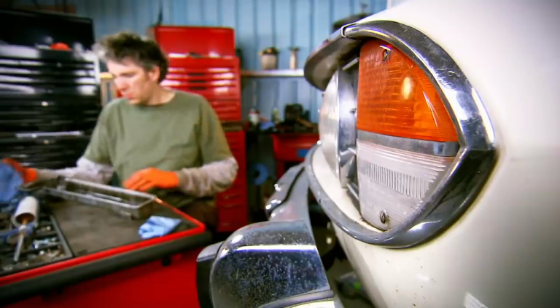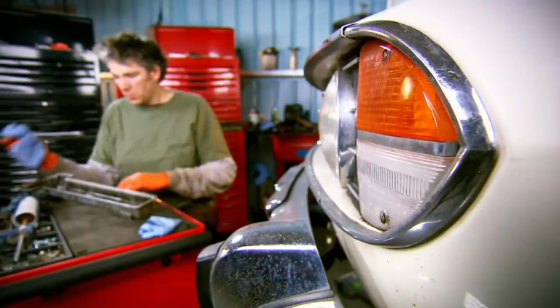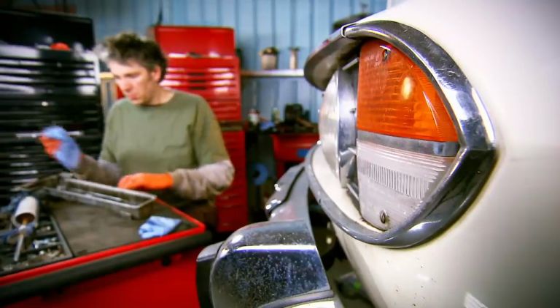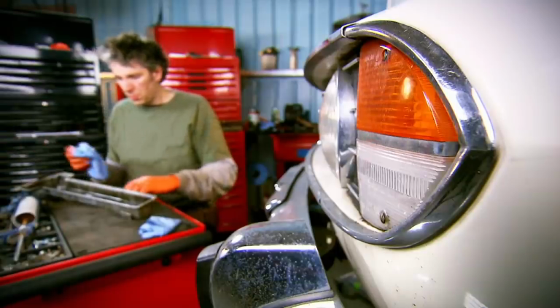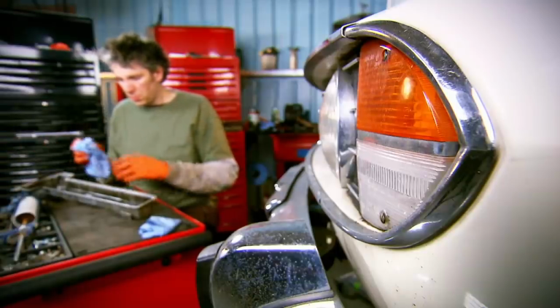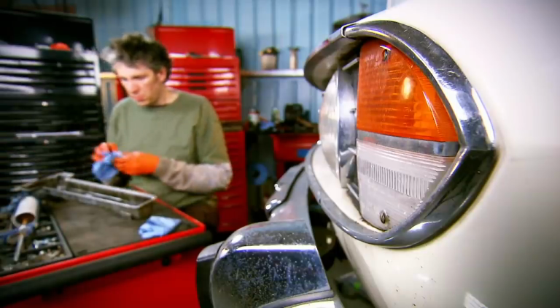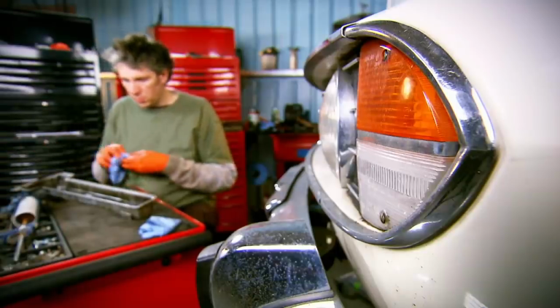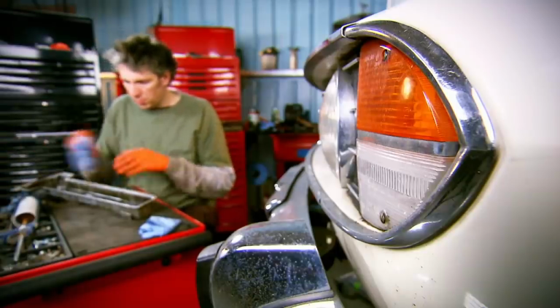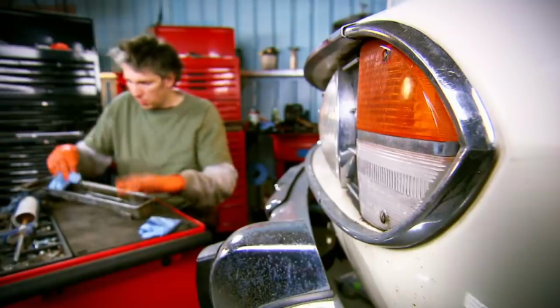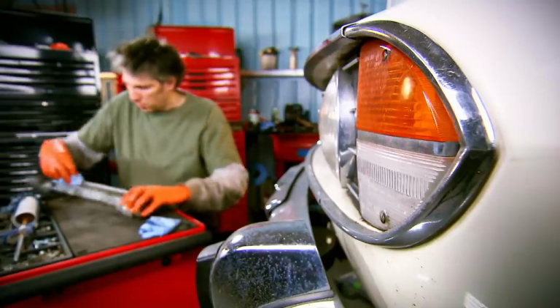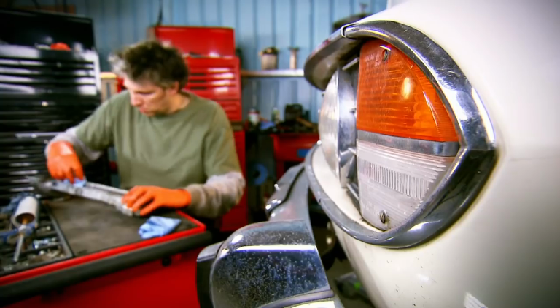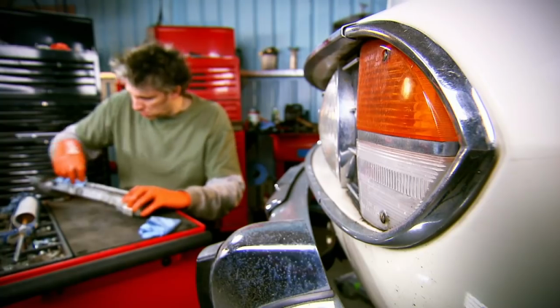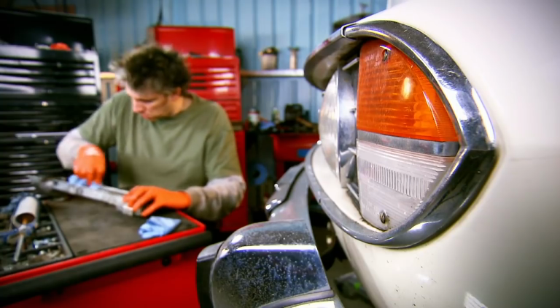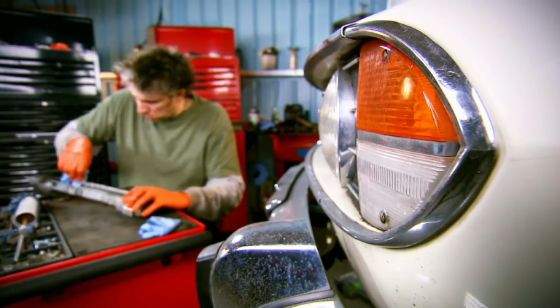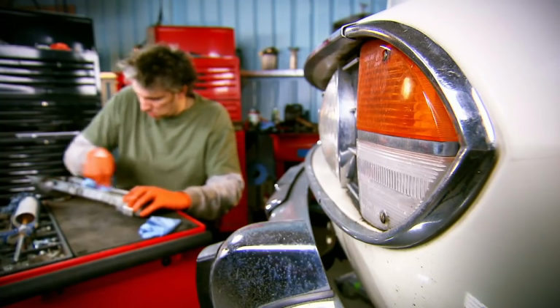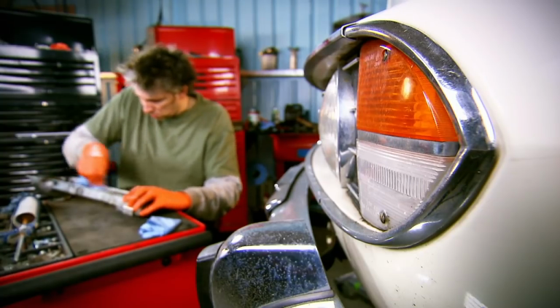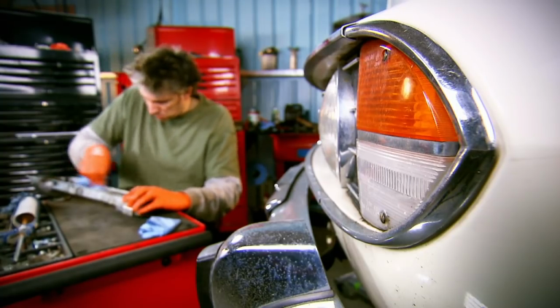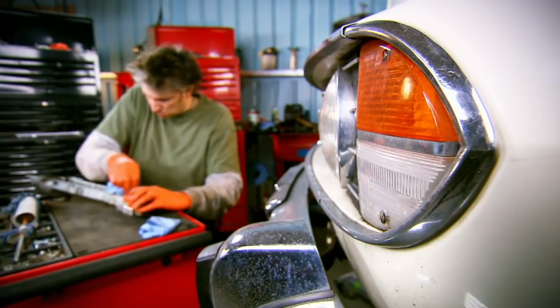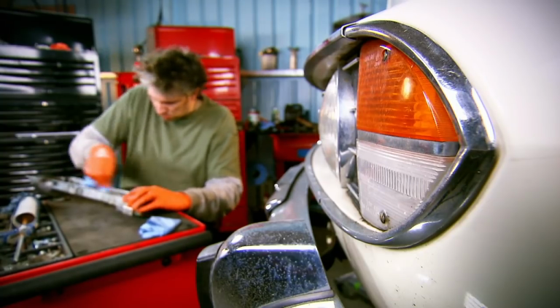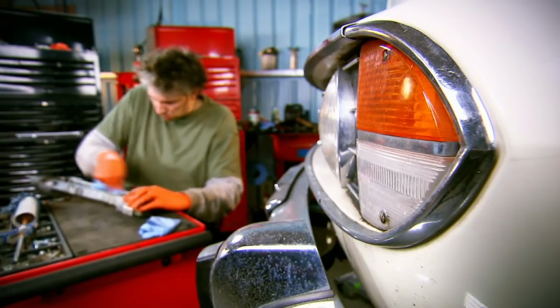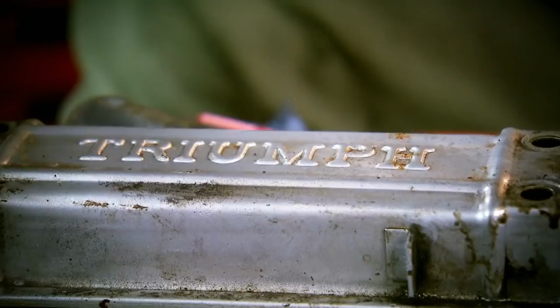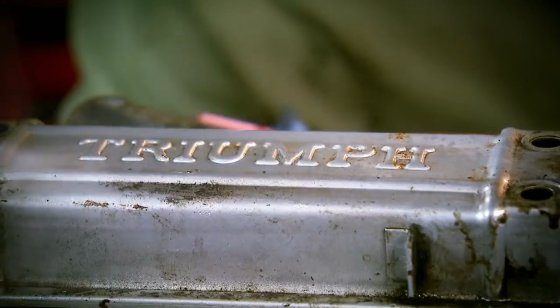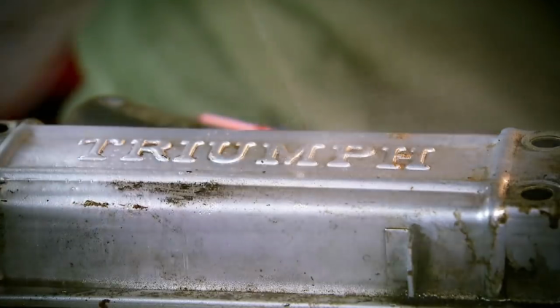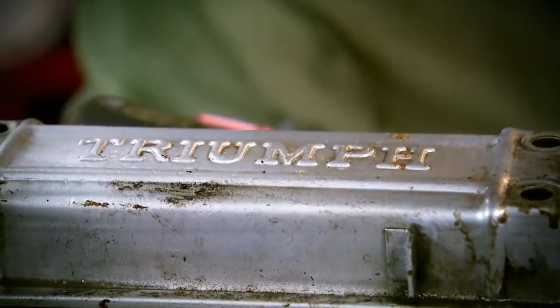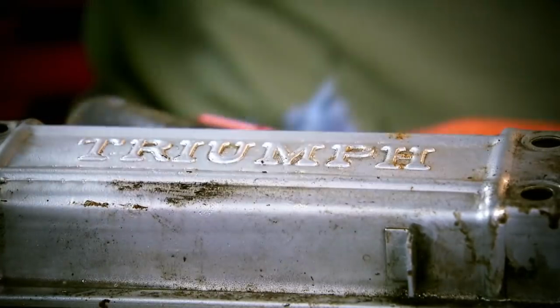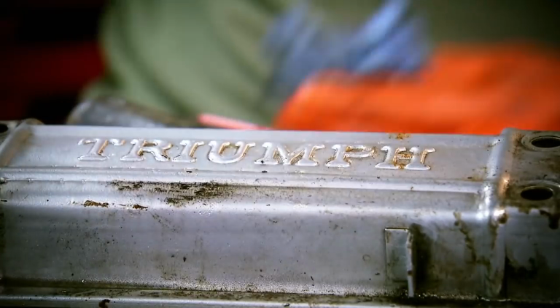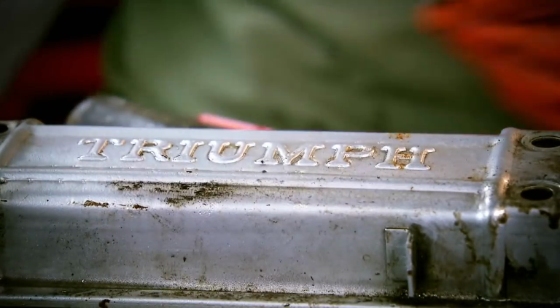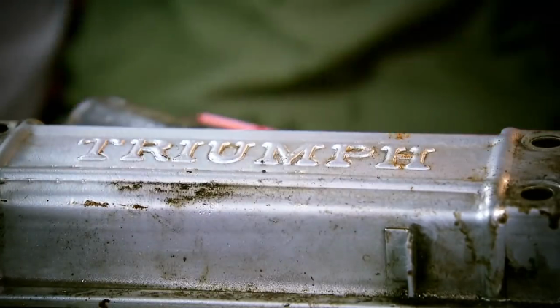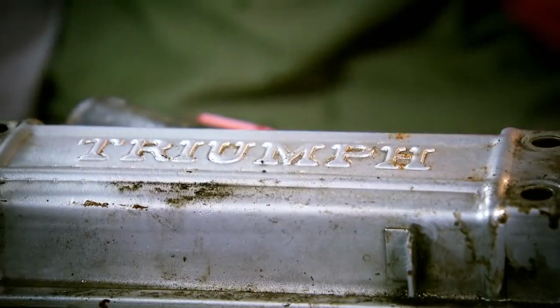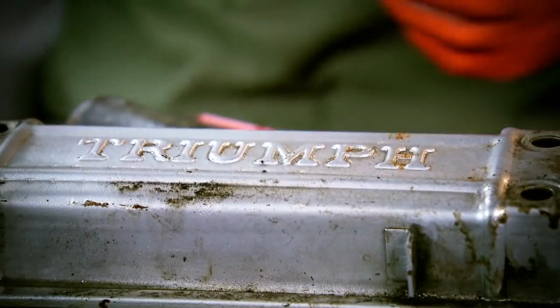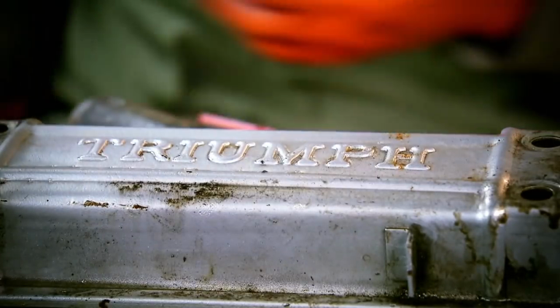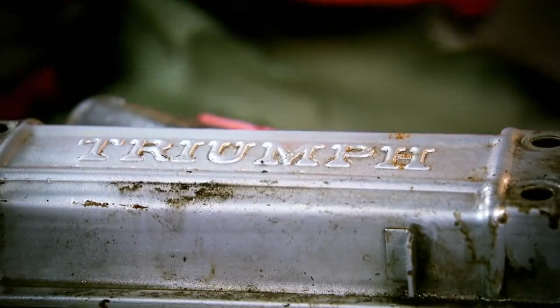A dab of degreaser gets rid of the last bits of debris around the seam and I may as well spruce up the cover as well.